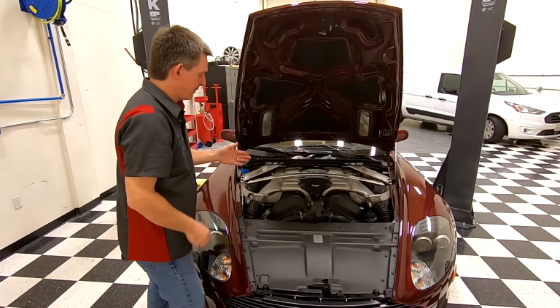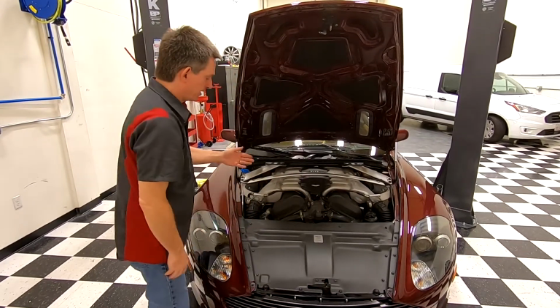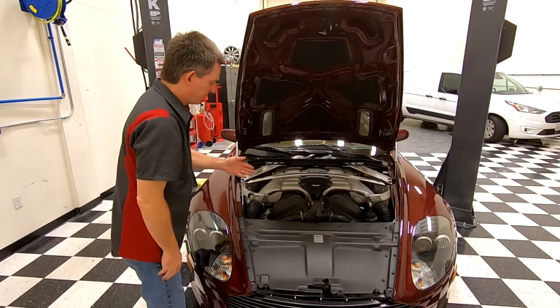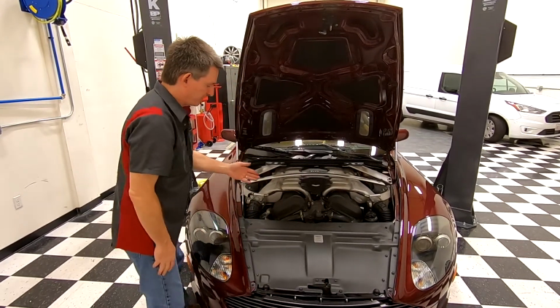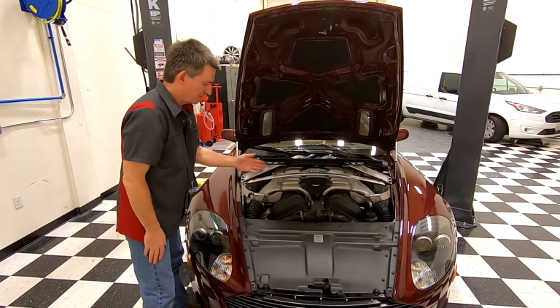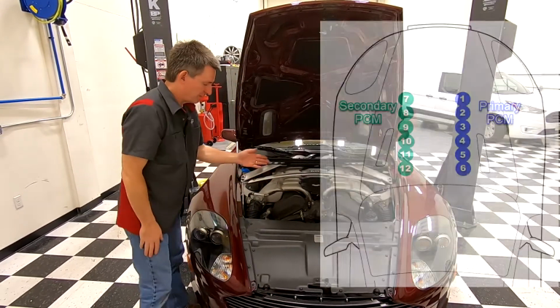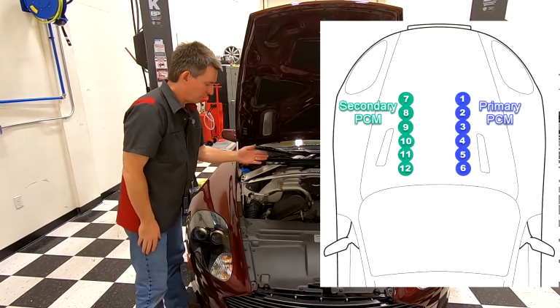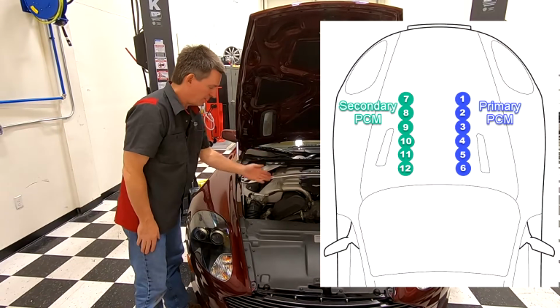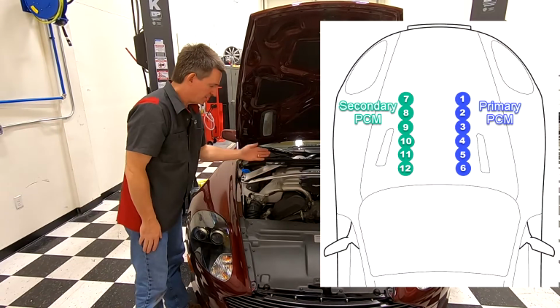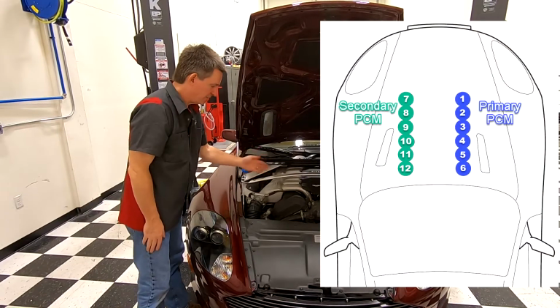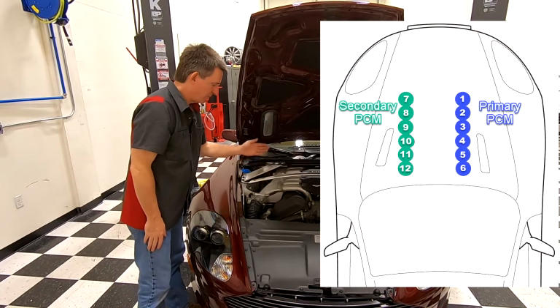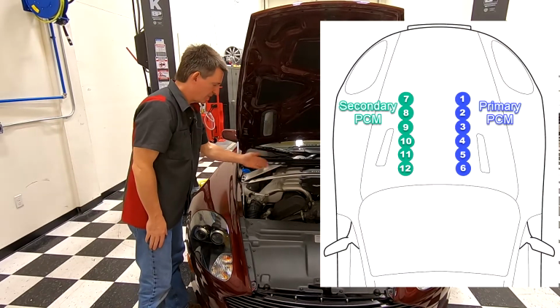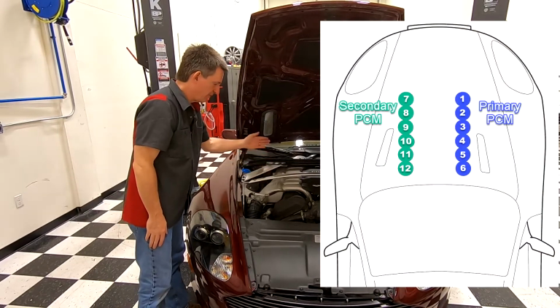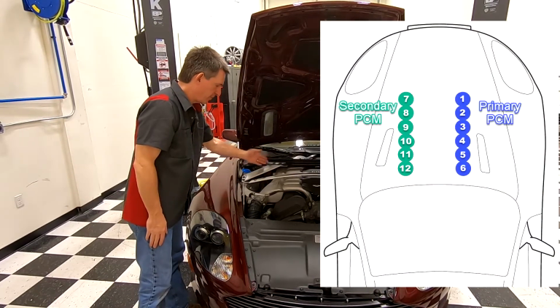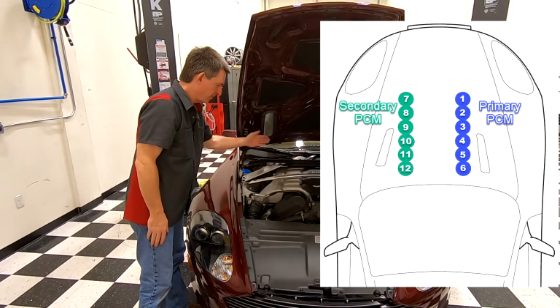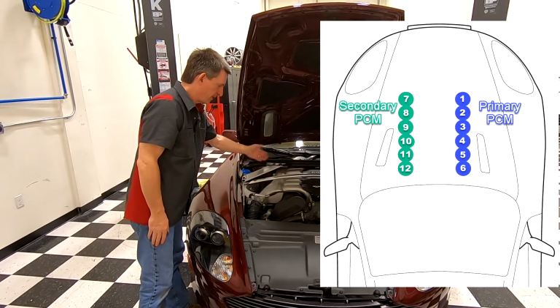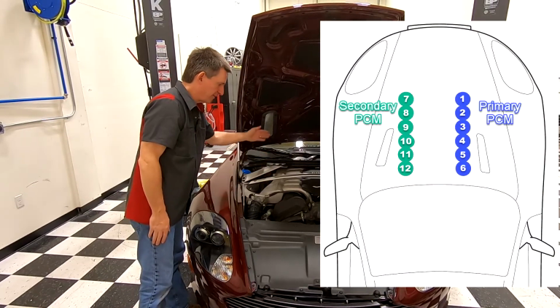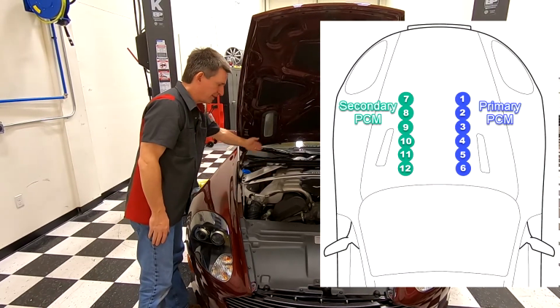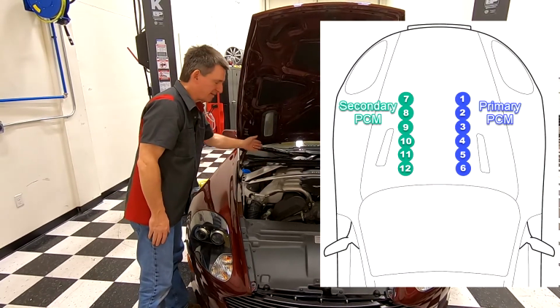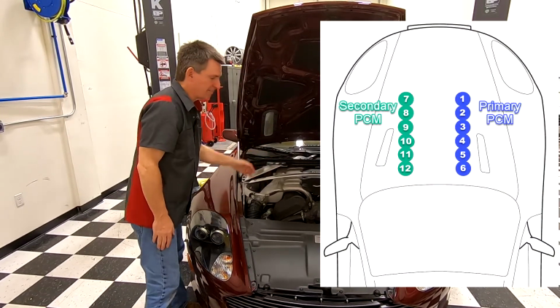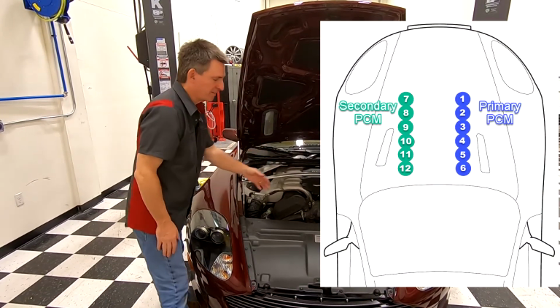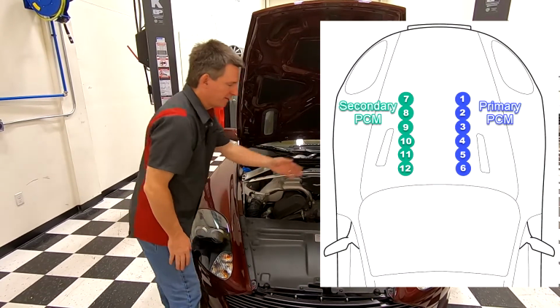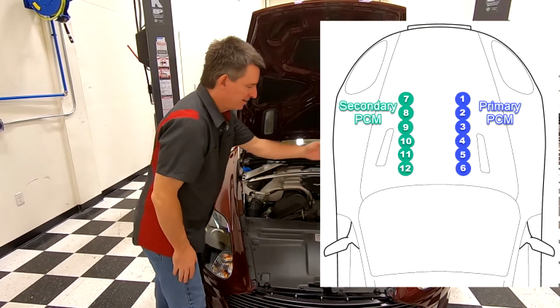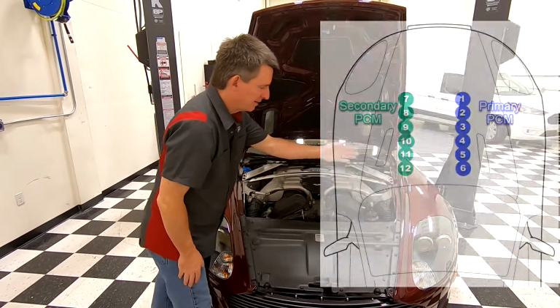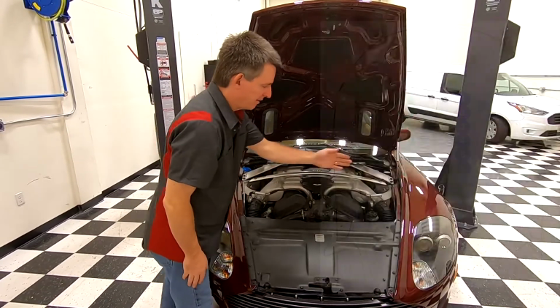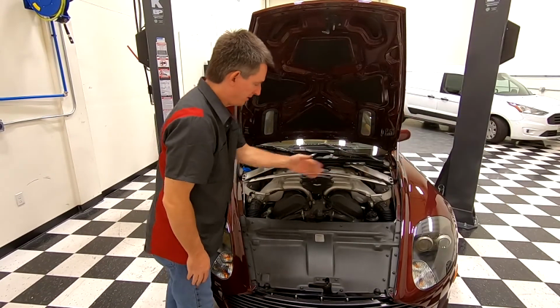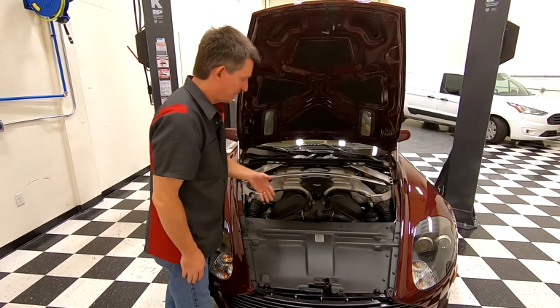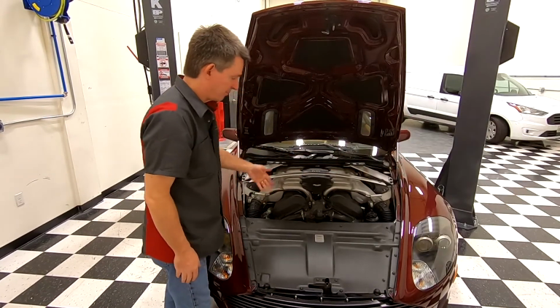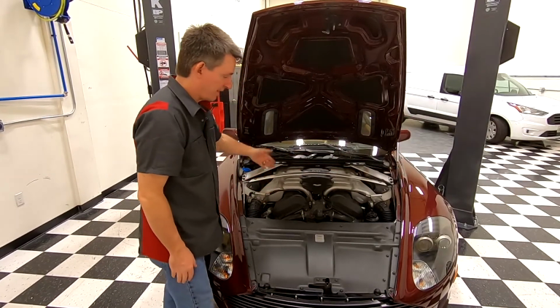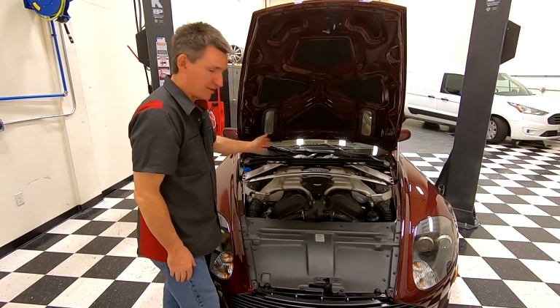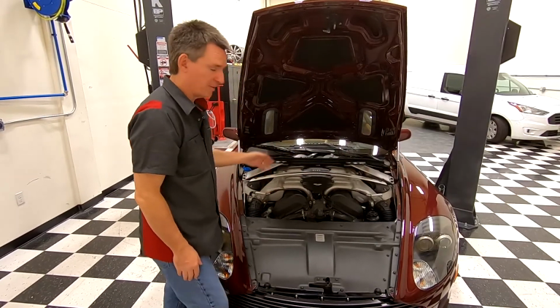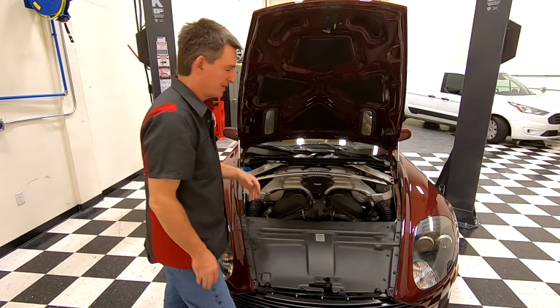So the primary bank goes one, two, three, four, five, six — the primary bank is numbered first.